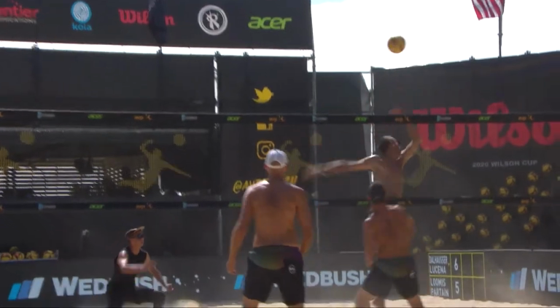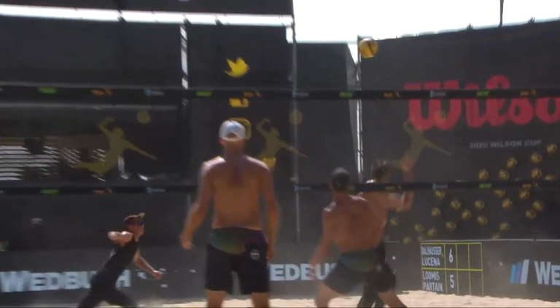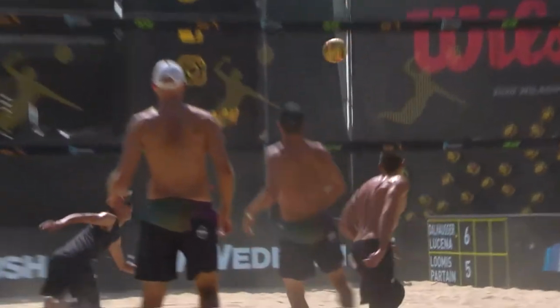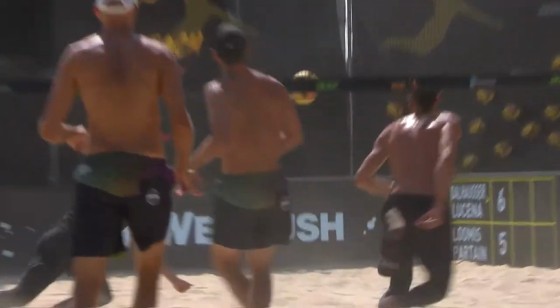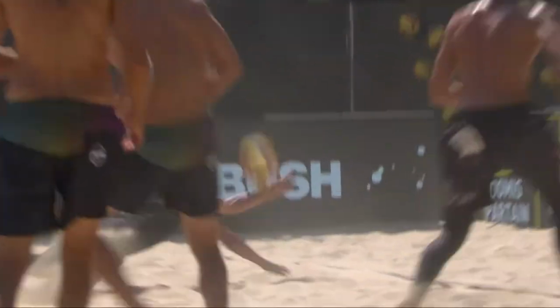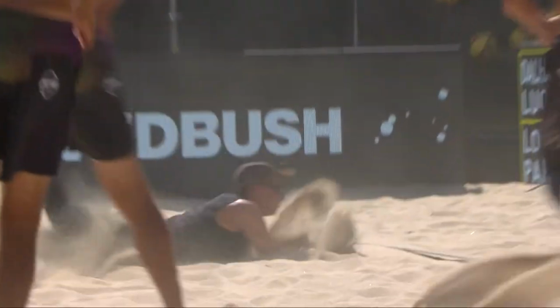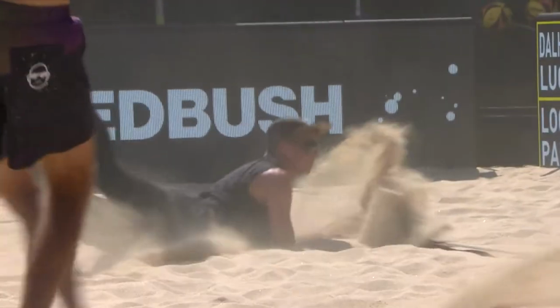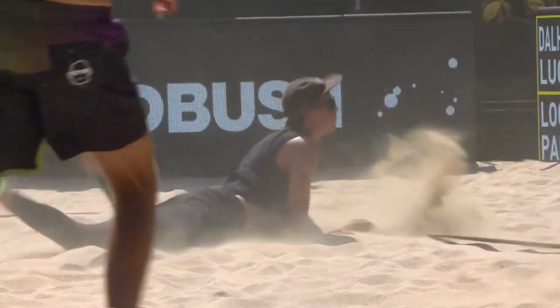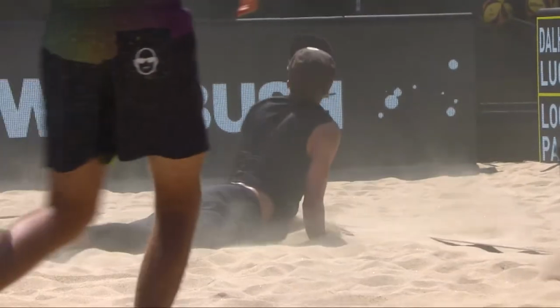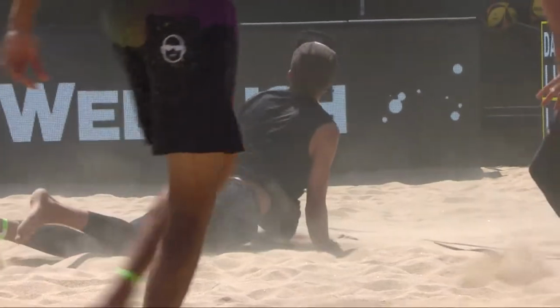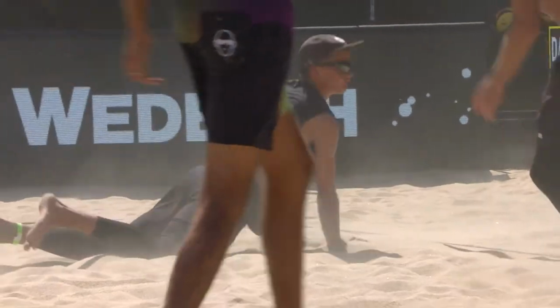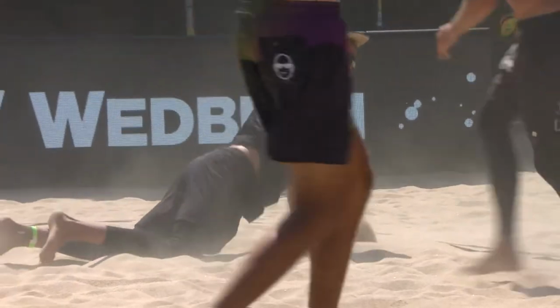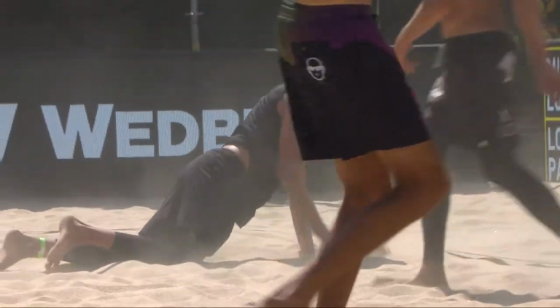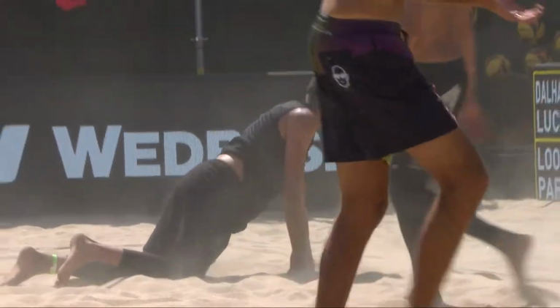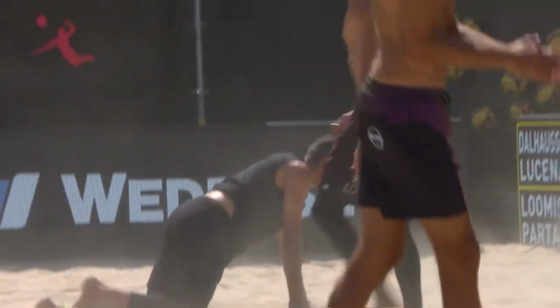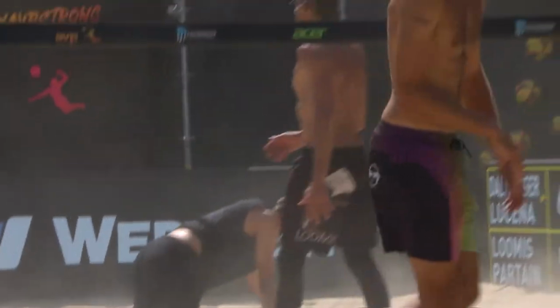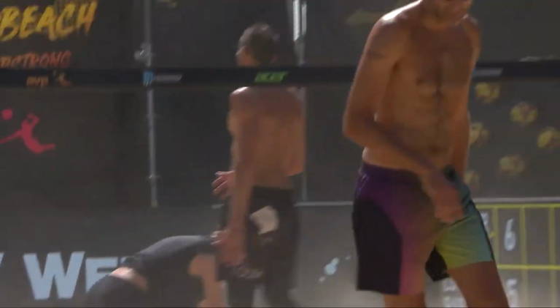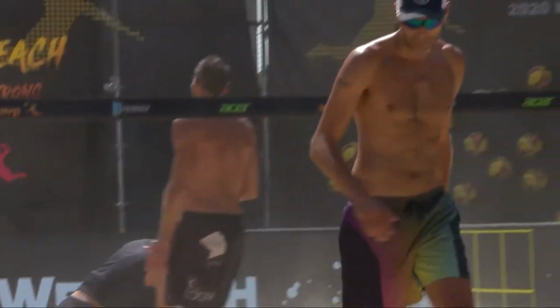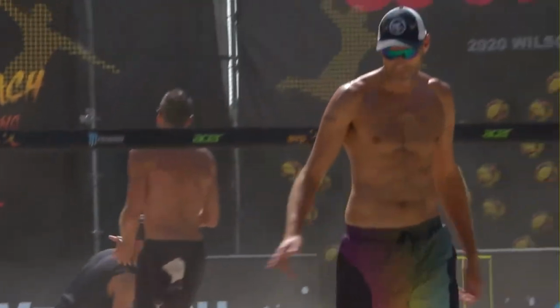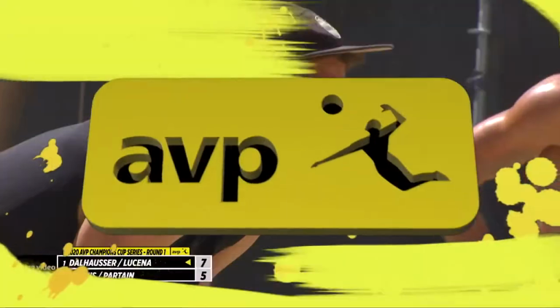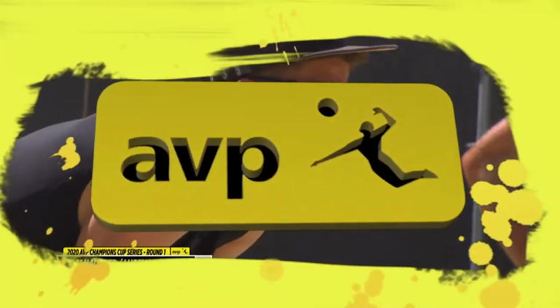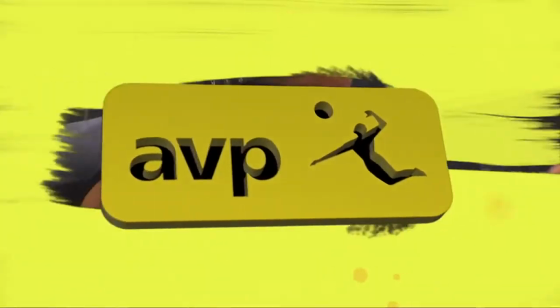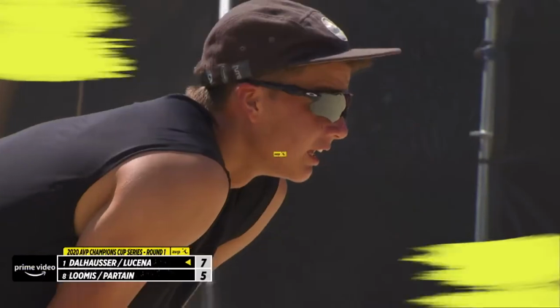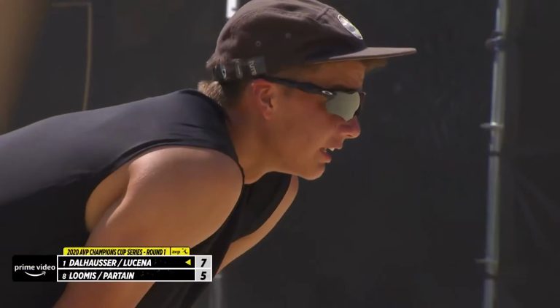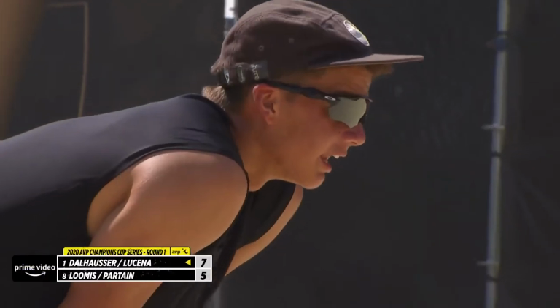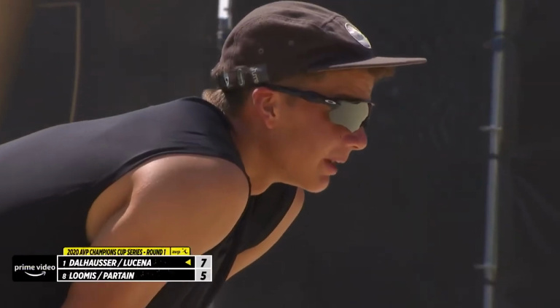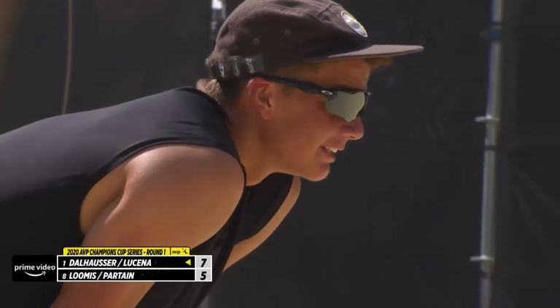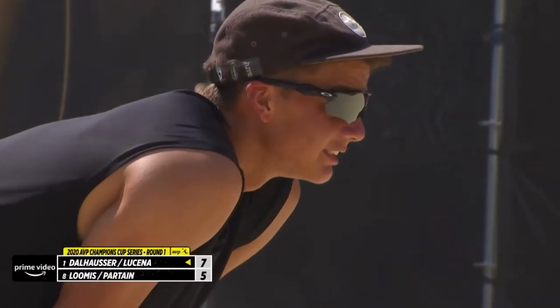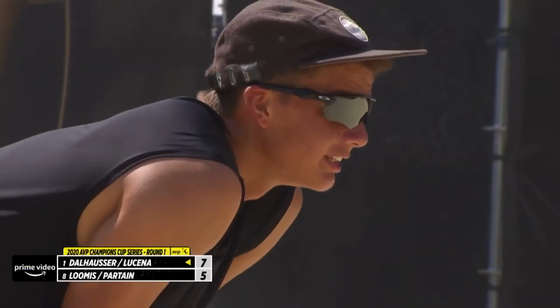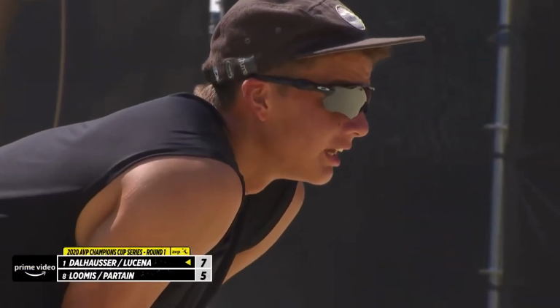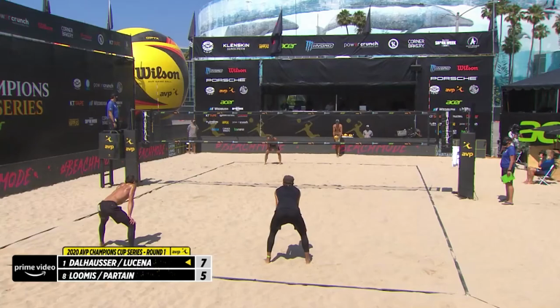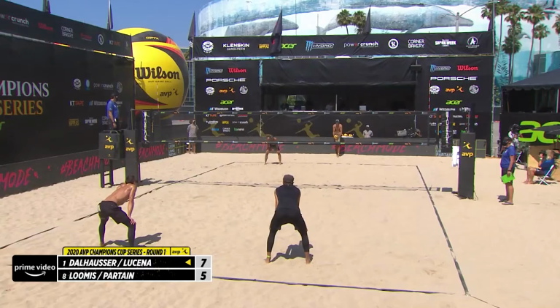Nick puts it down the line. Partain is there. He just has to complete the play. I bet he would love to have that one back.